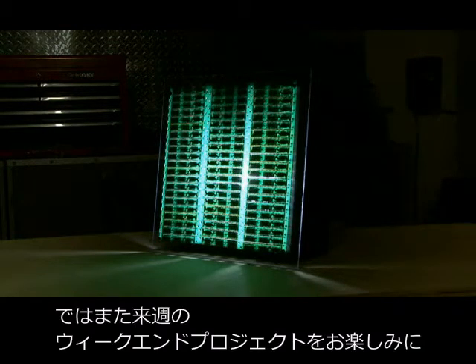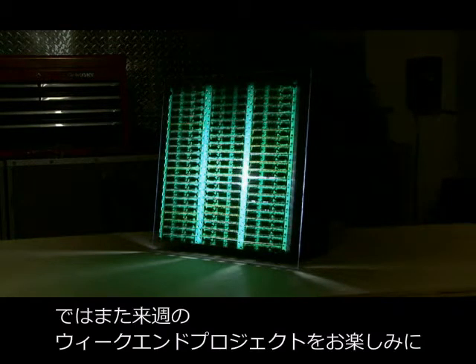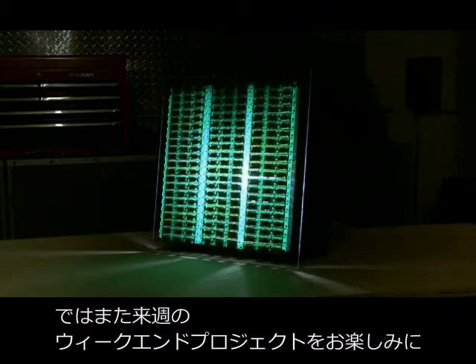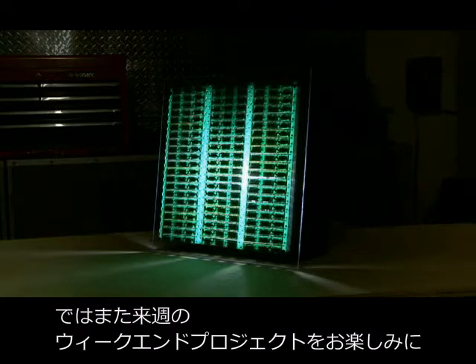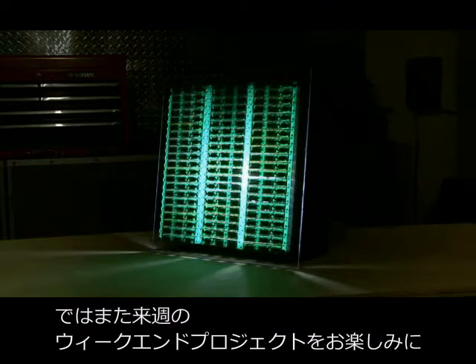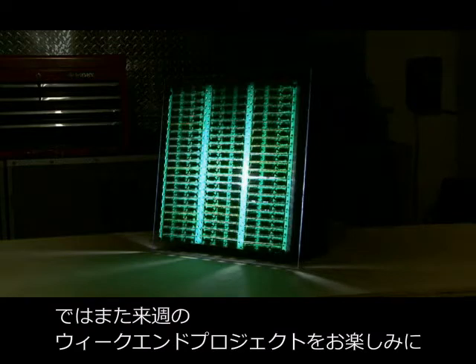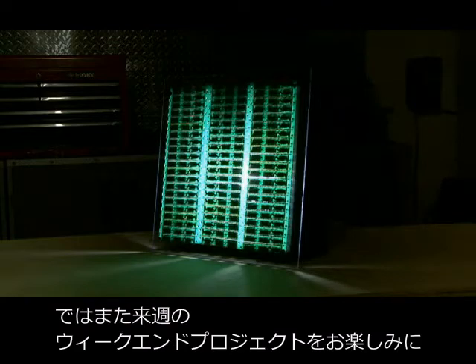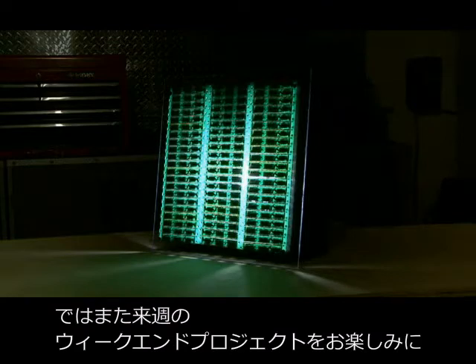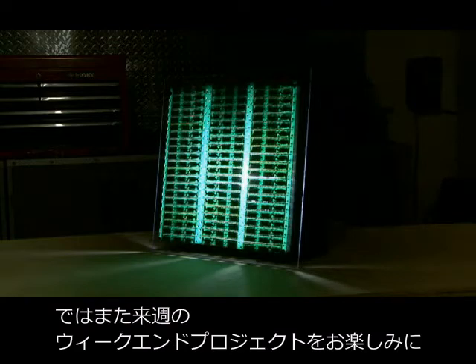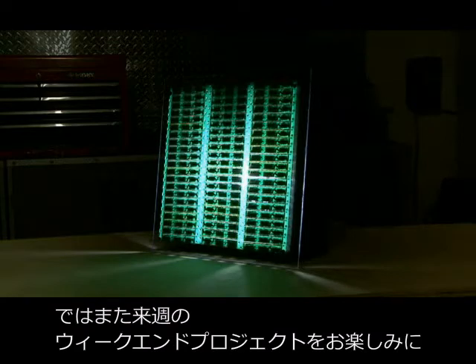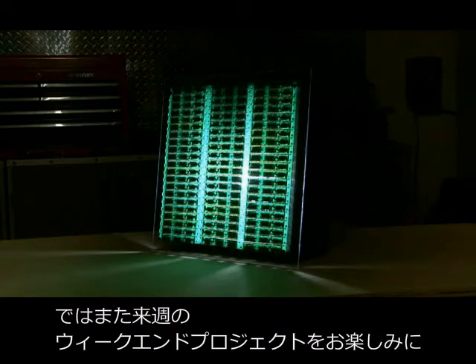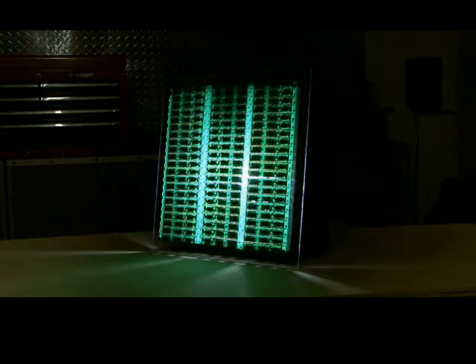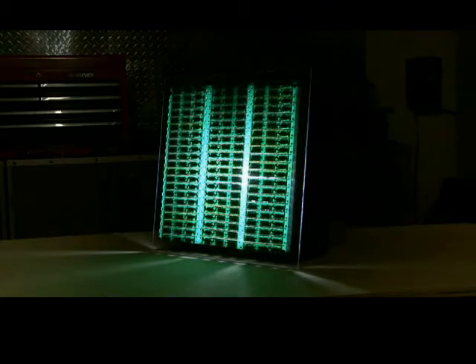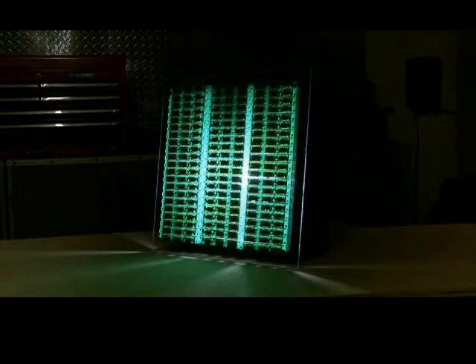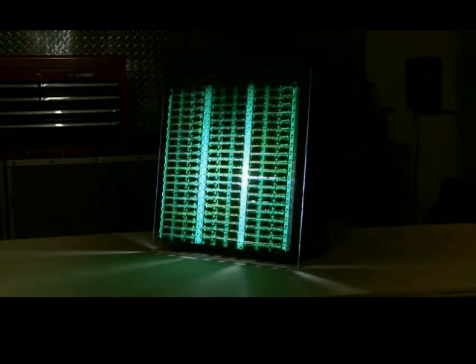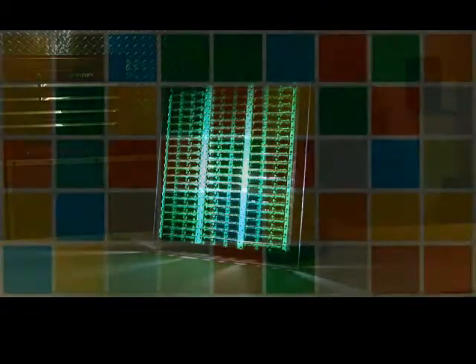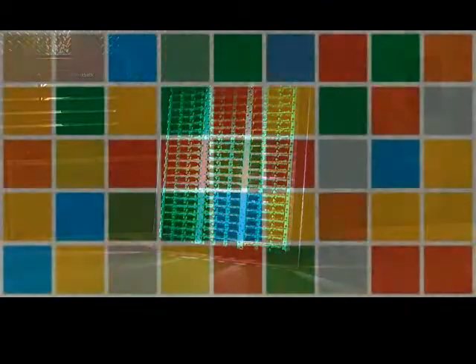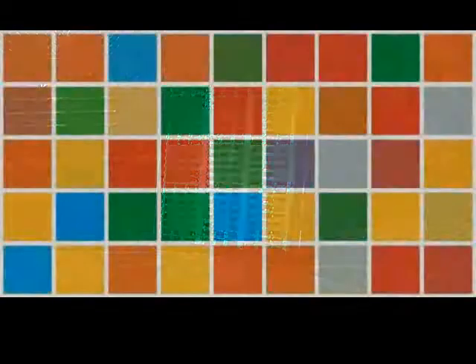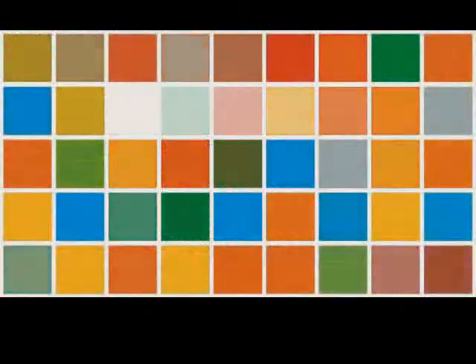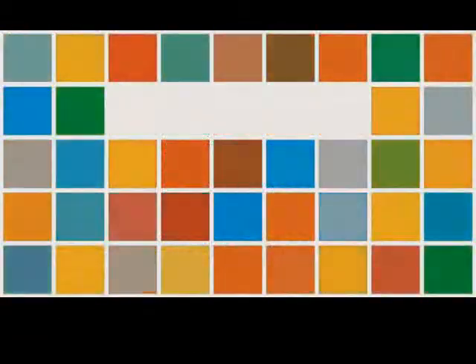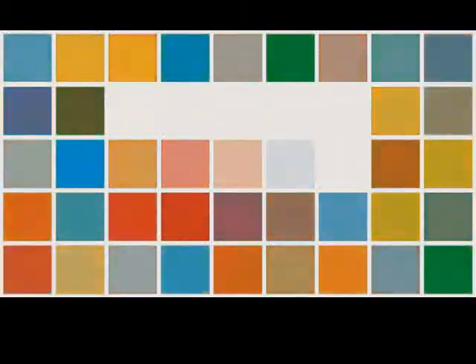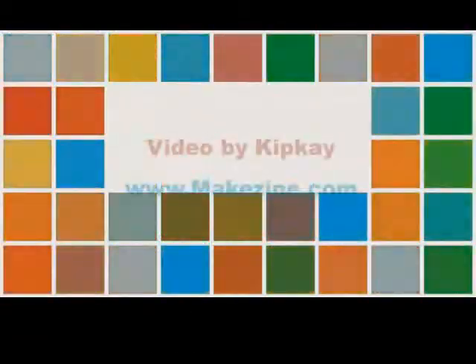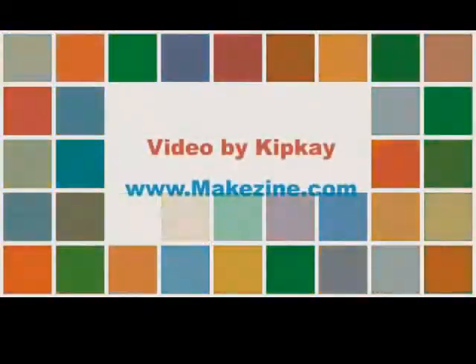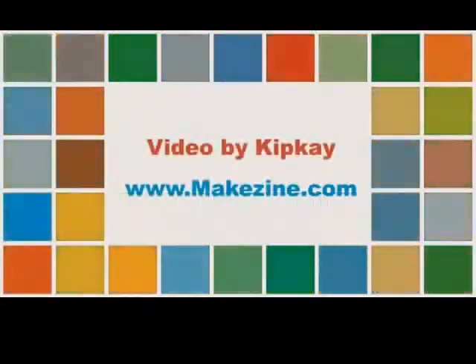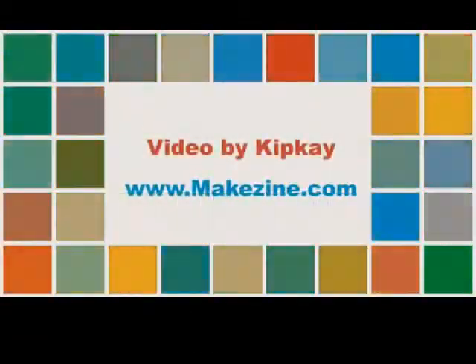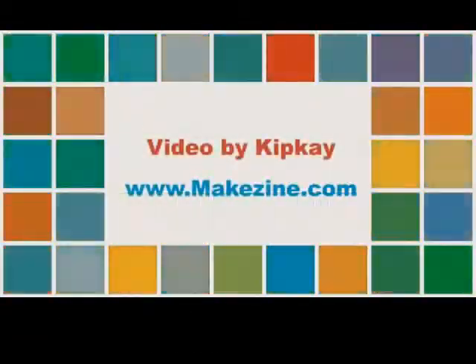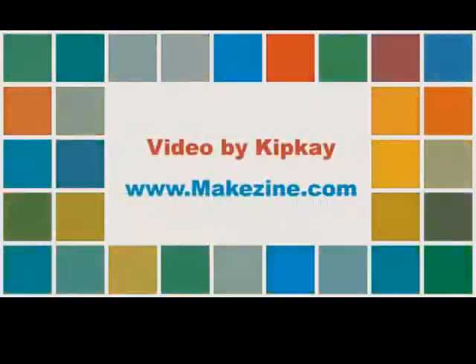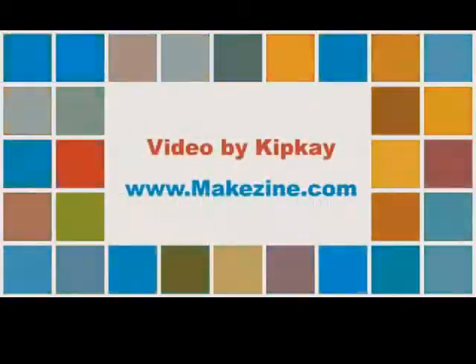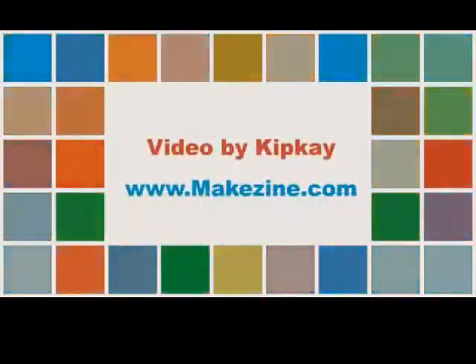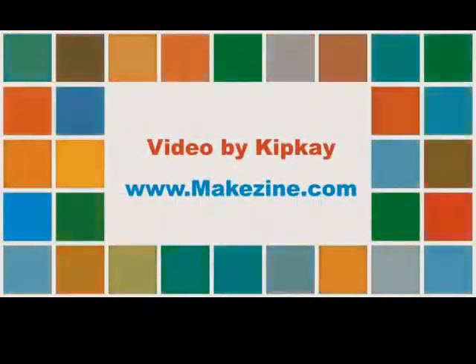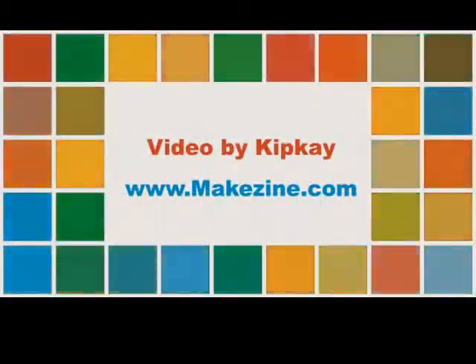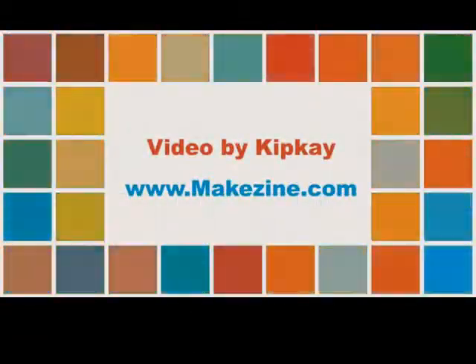We'll see you next week with another weekend project. Thank you.